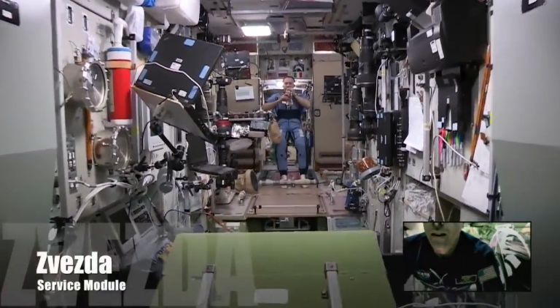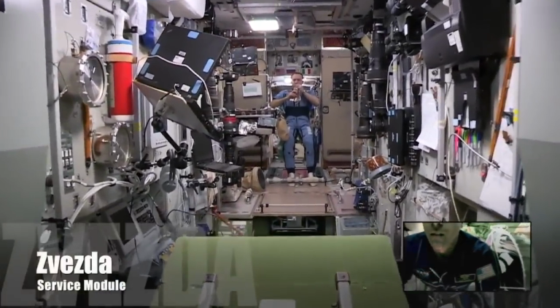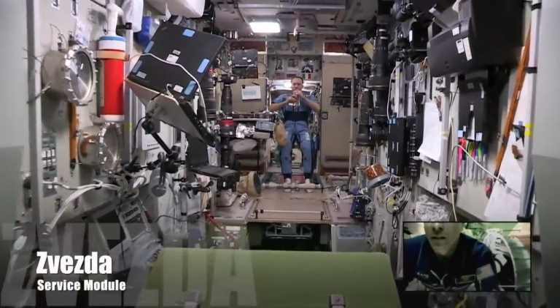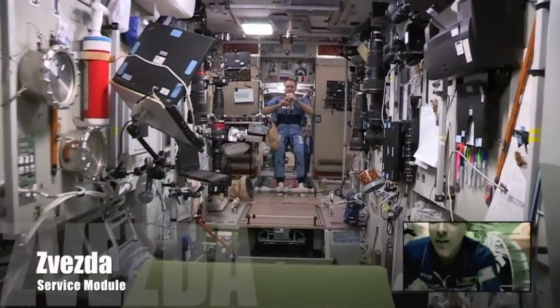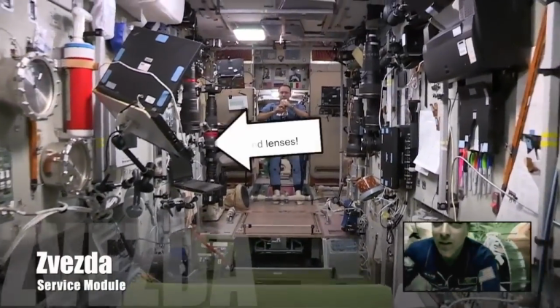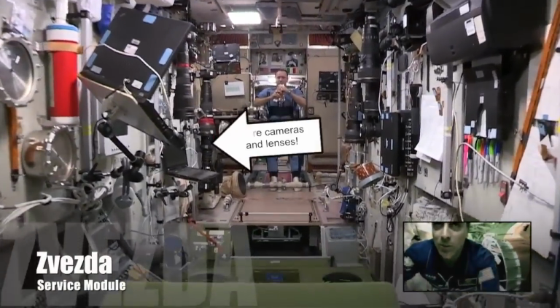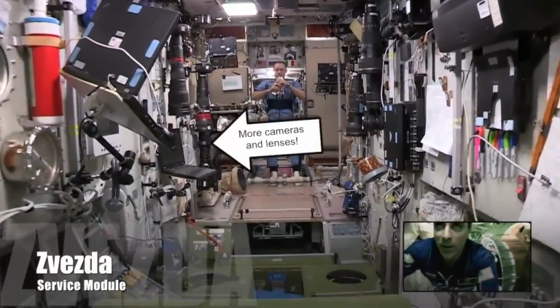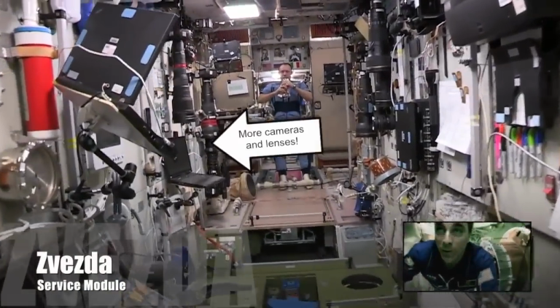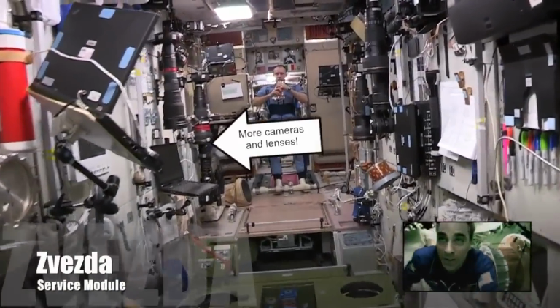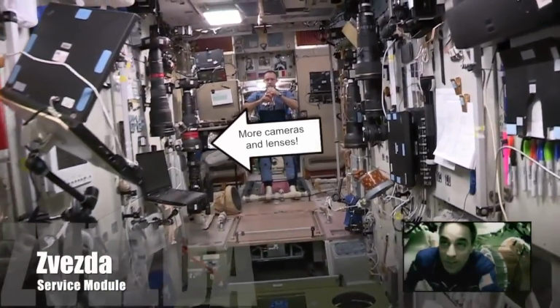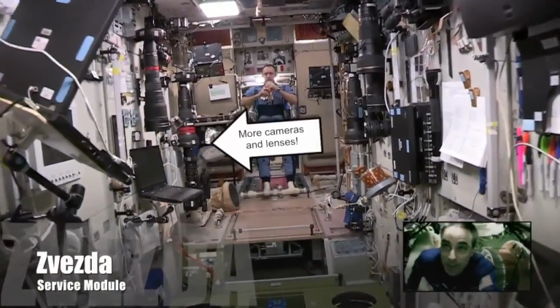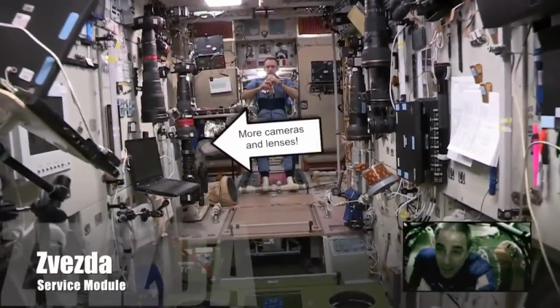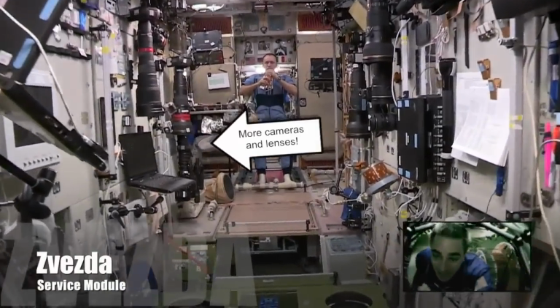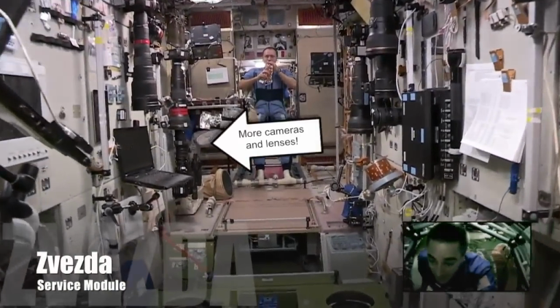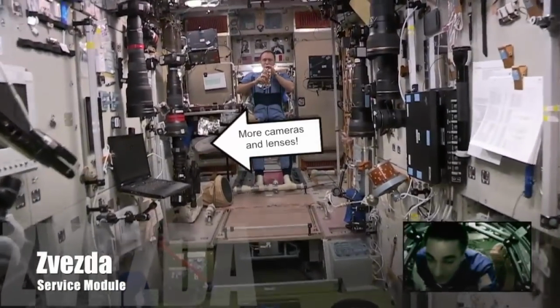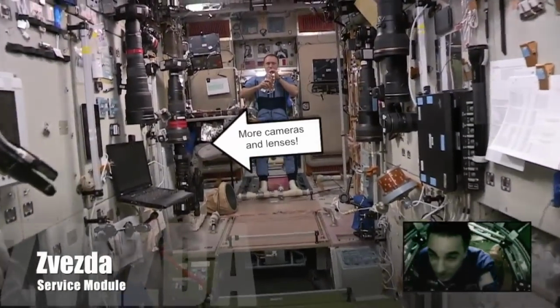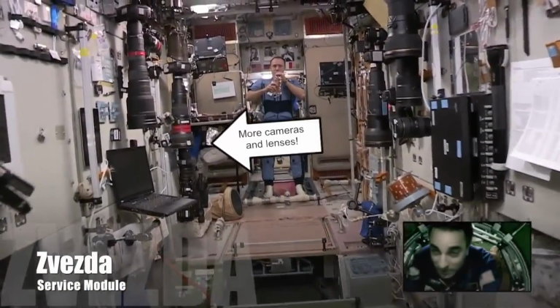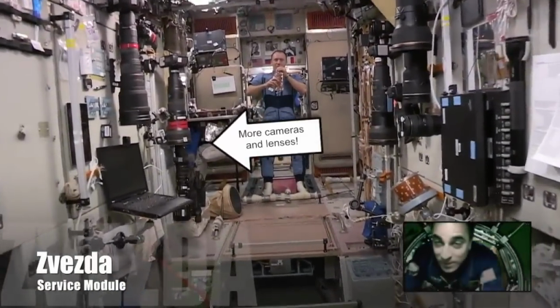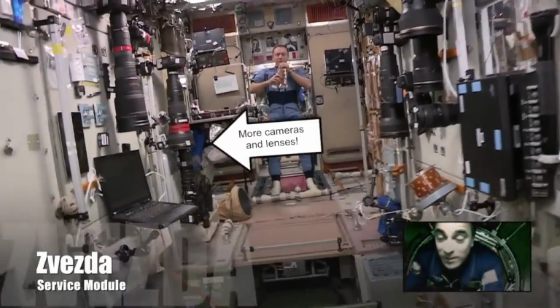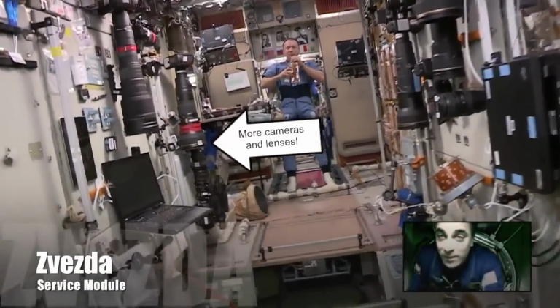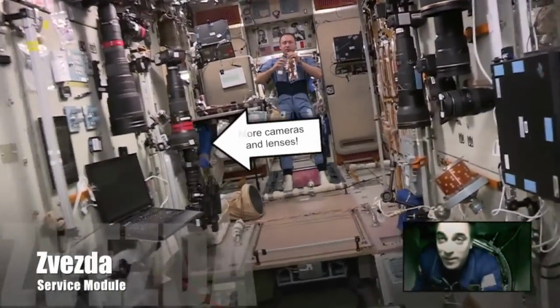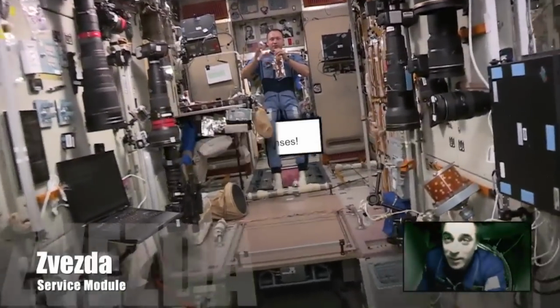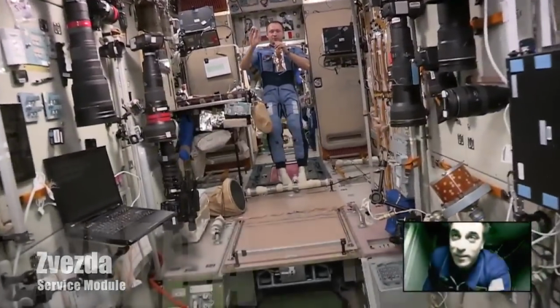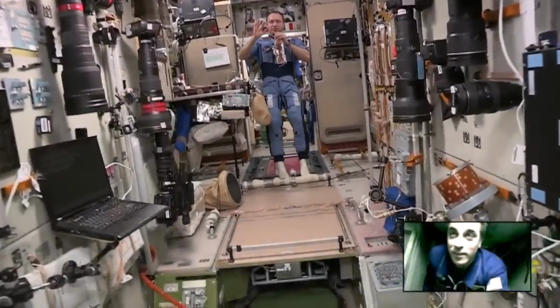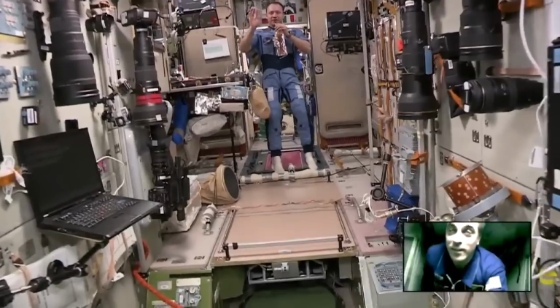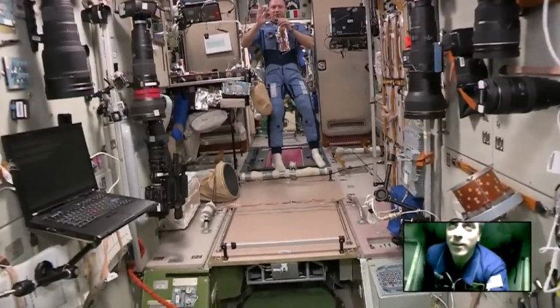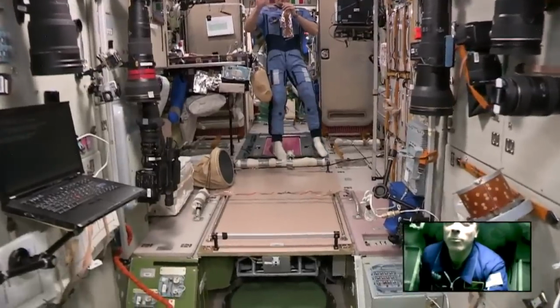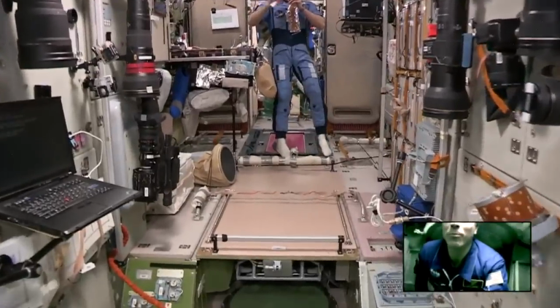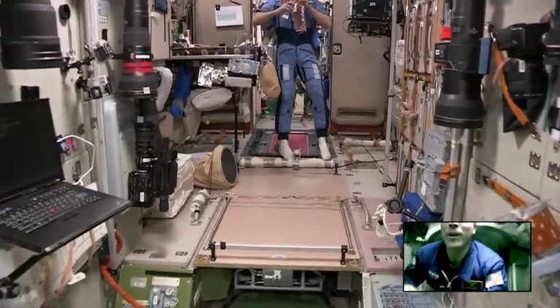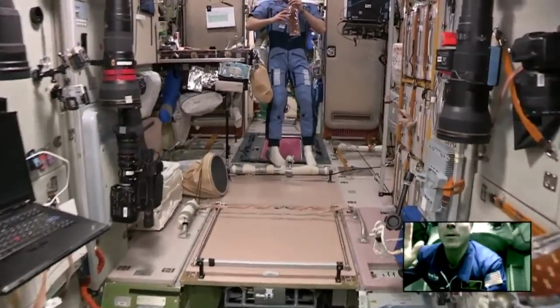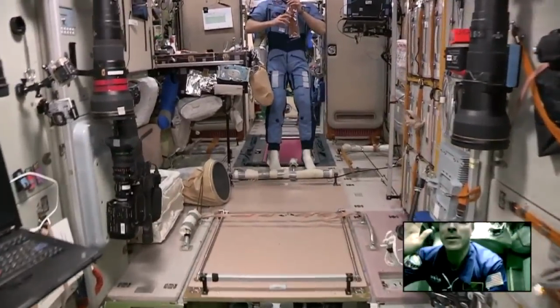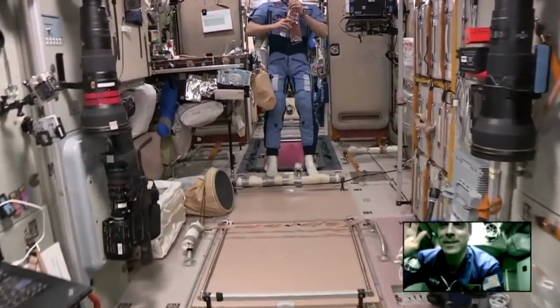Here's my crewmate Sasha having lunch. We have a petite dining area here.